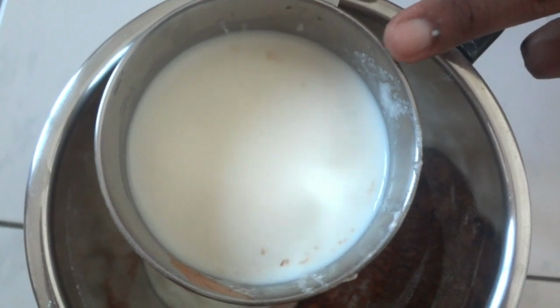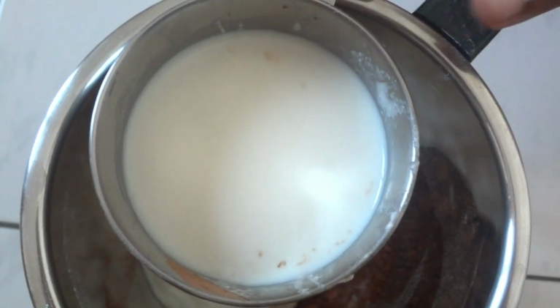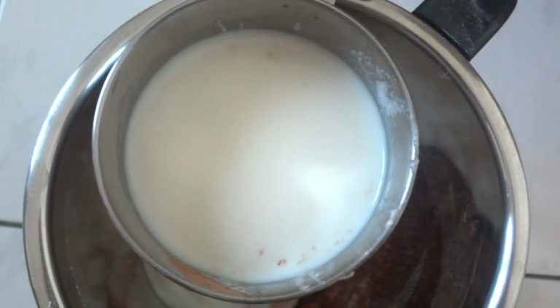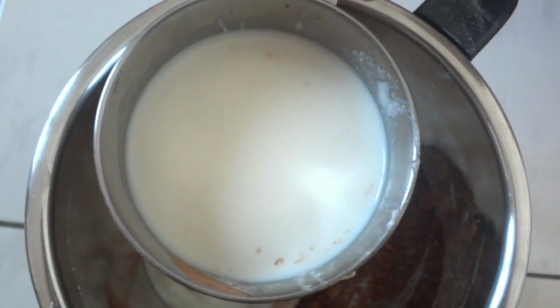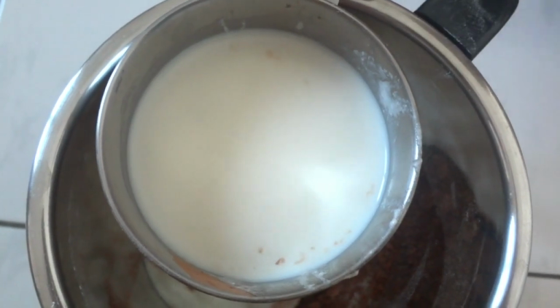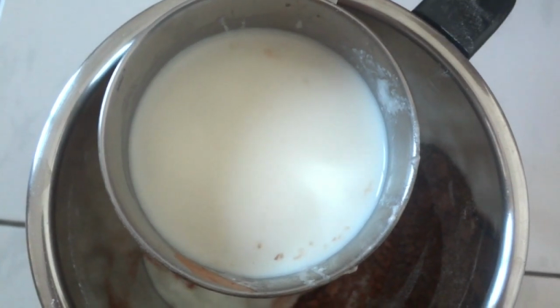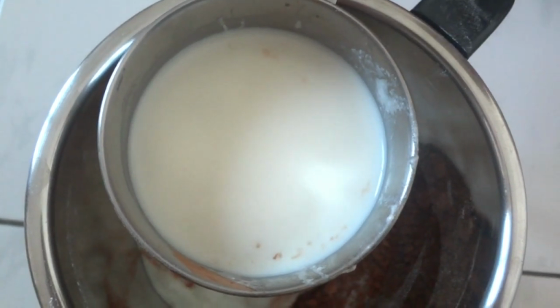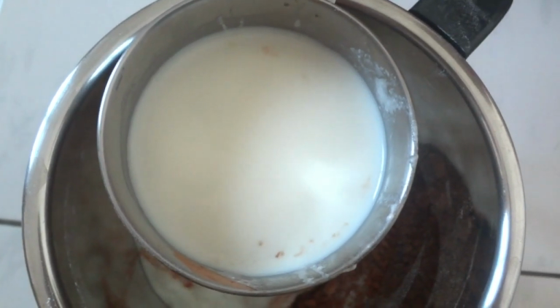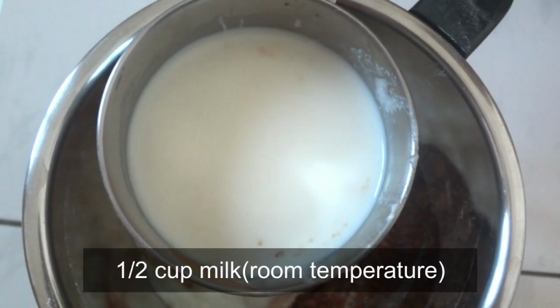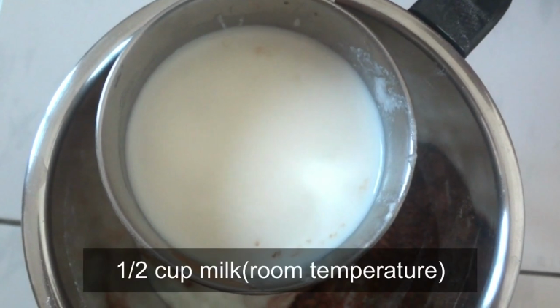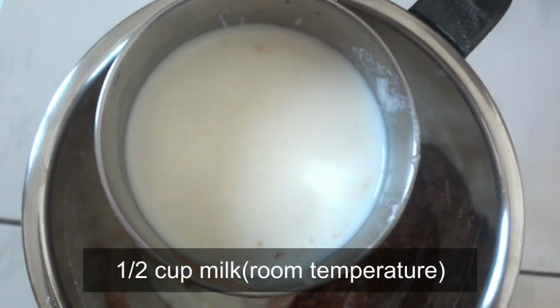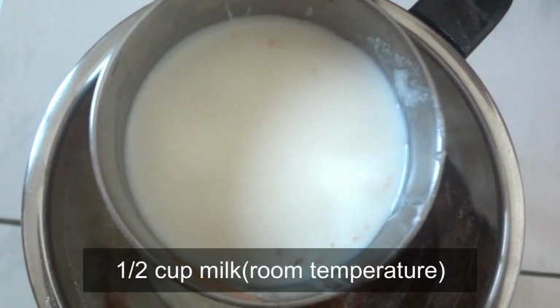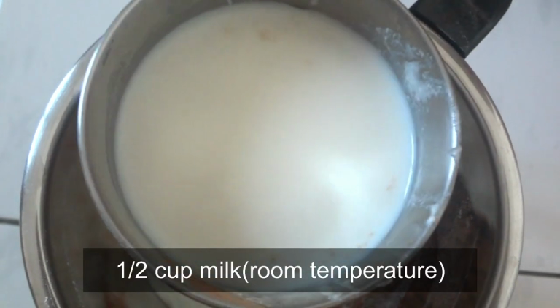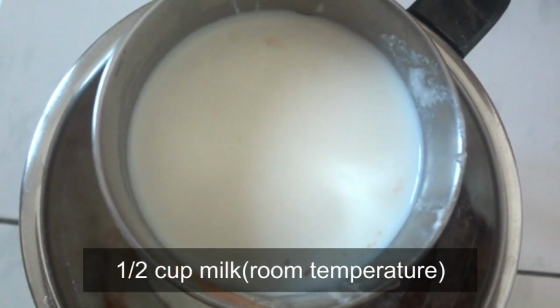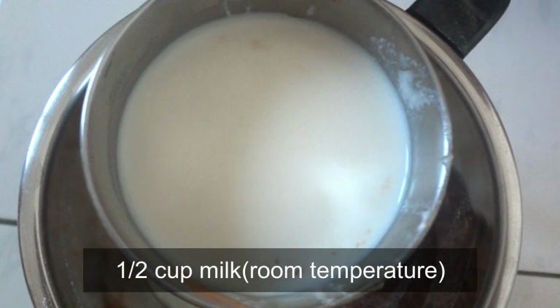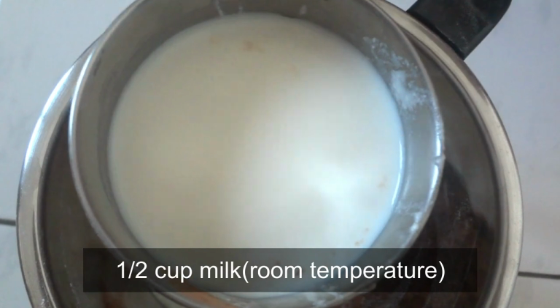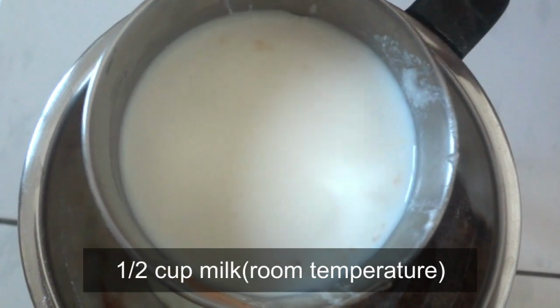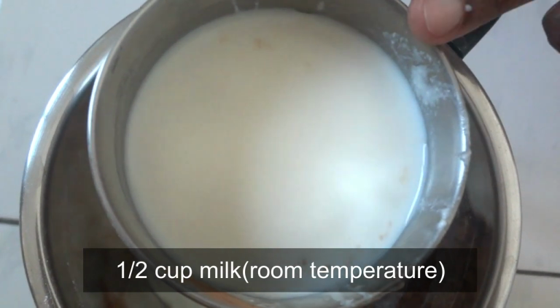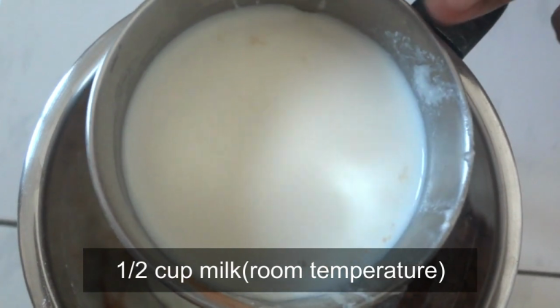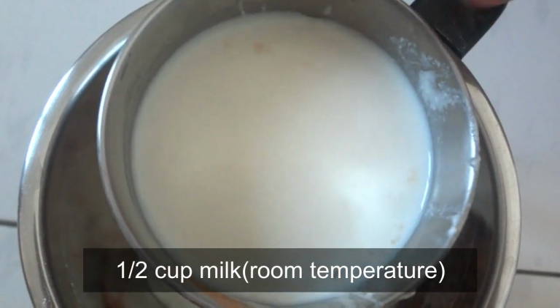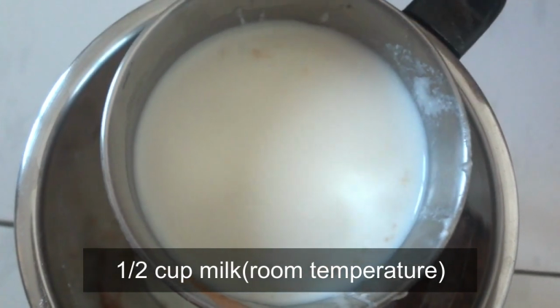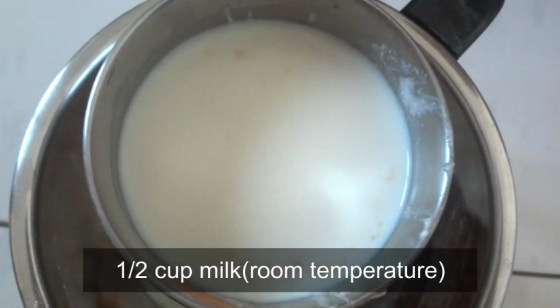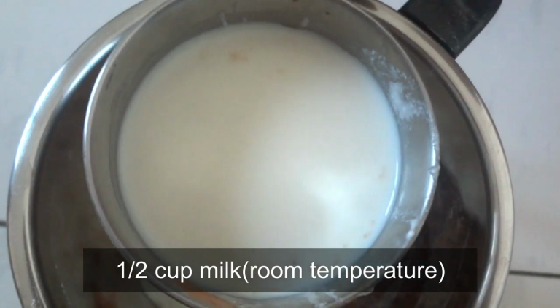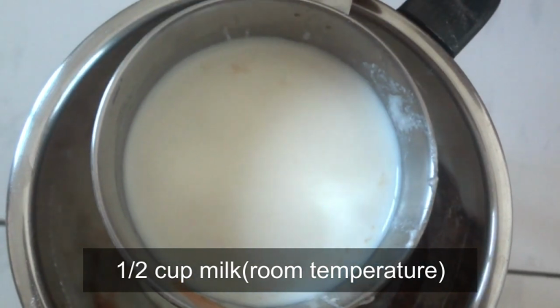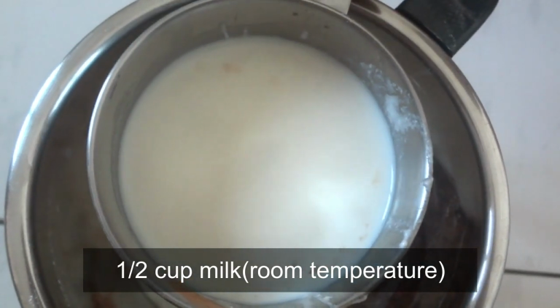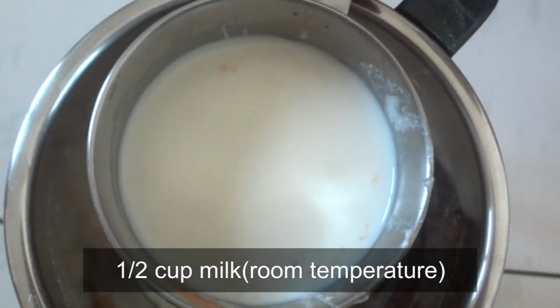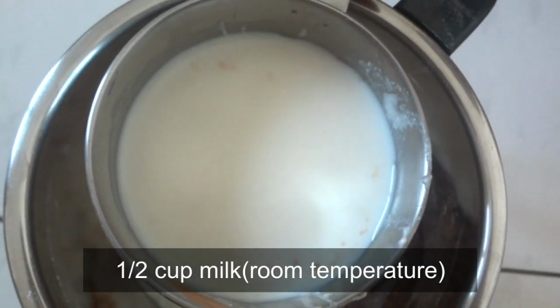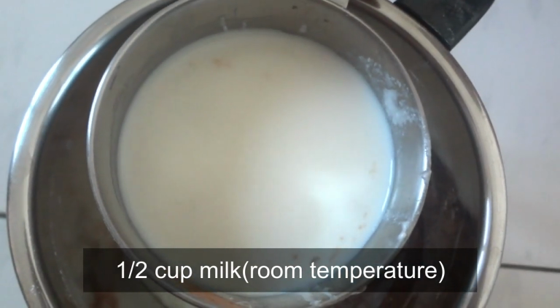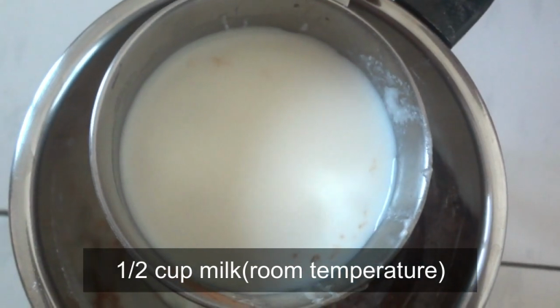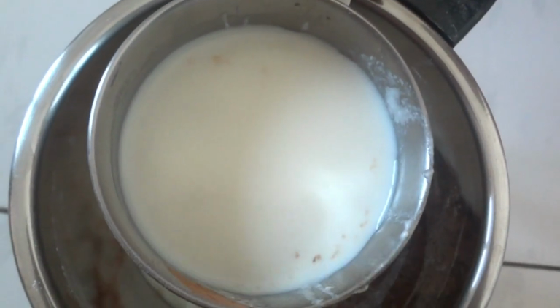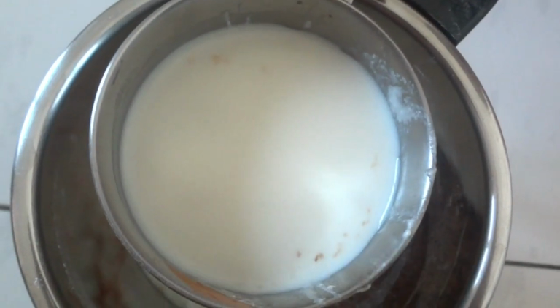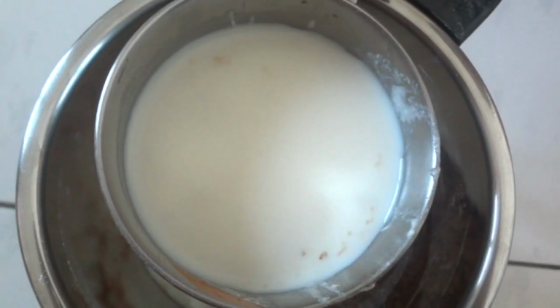This powder is to be kept at room temperature.